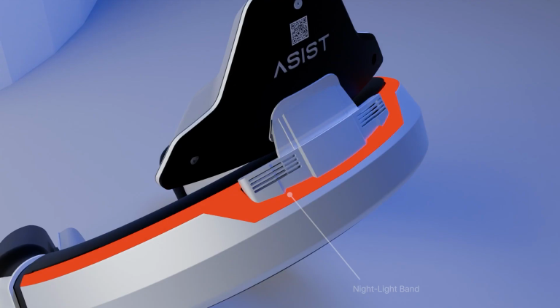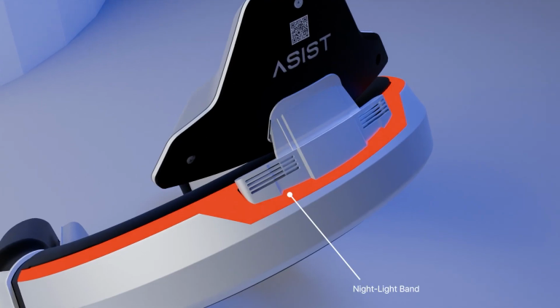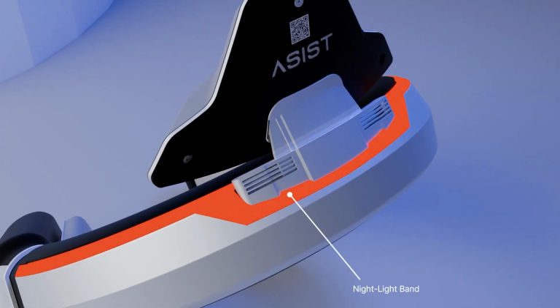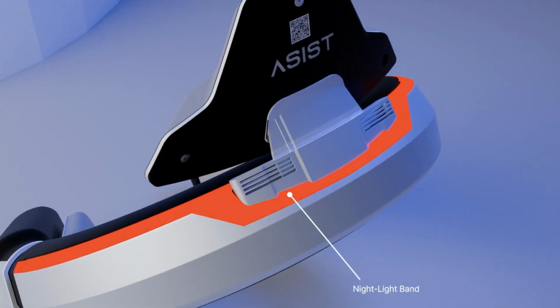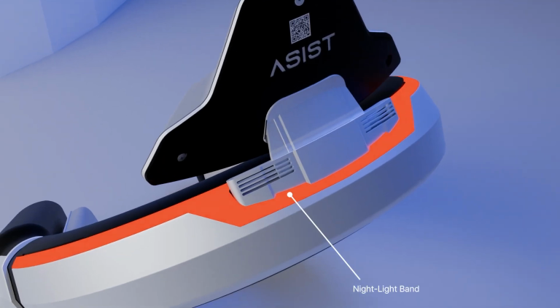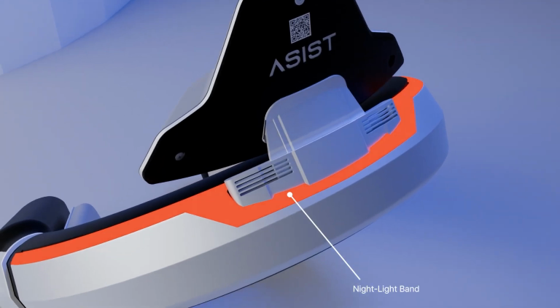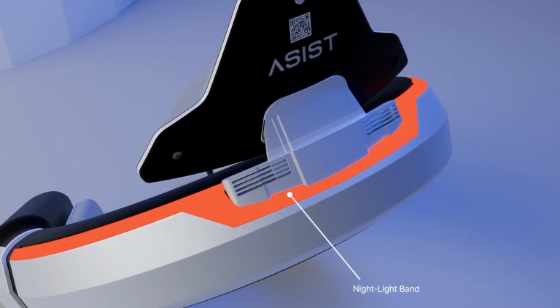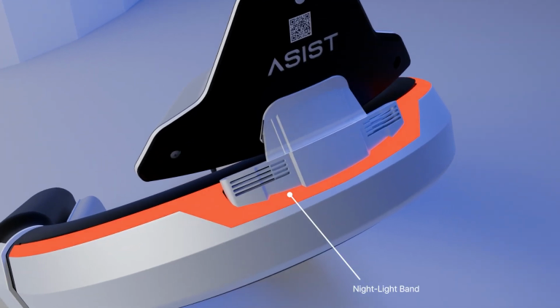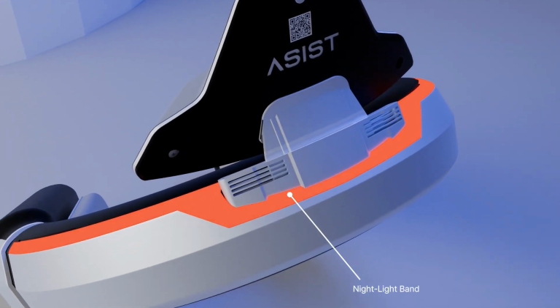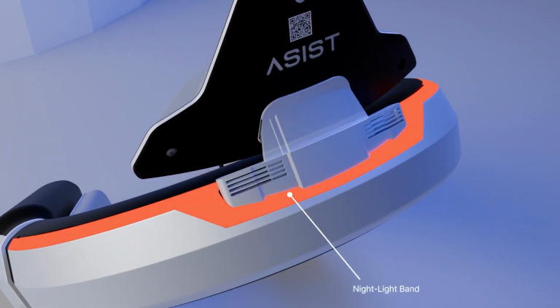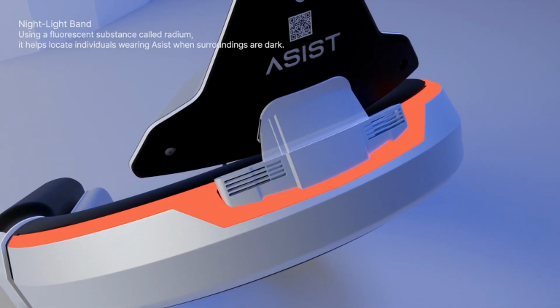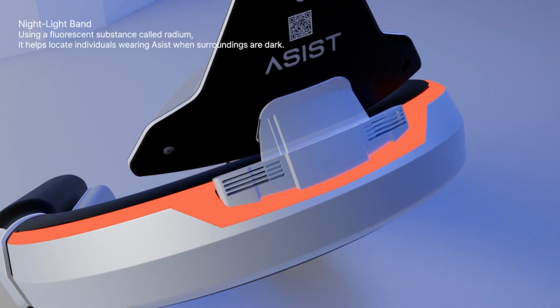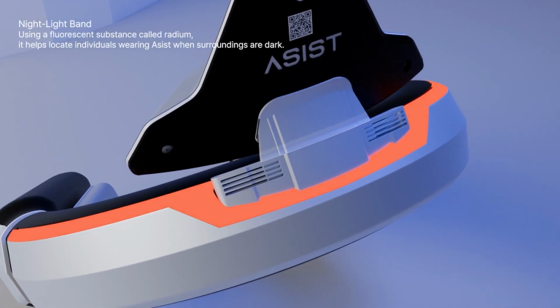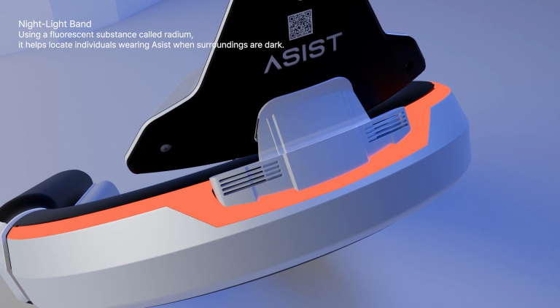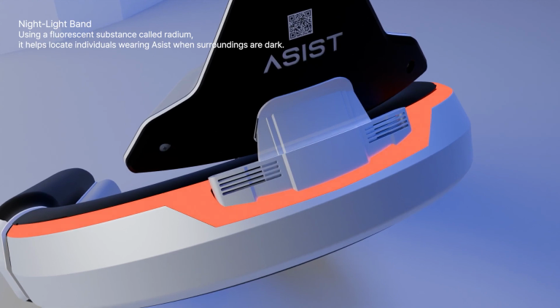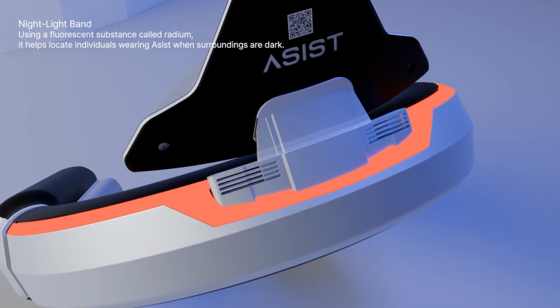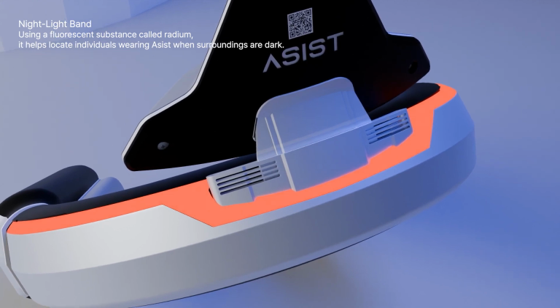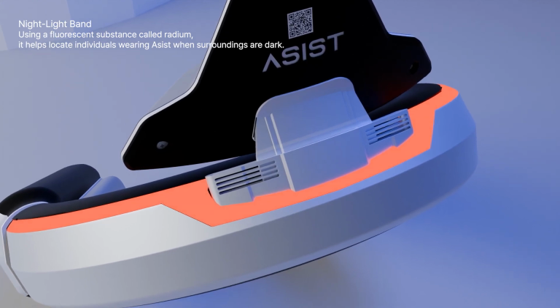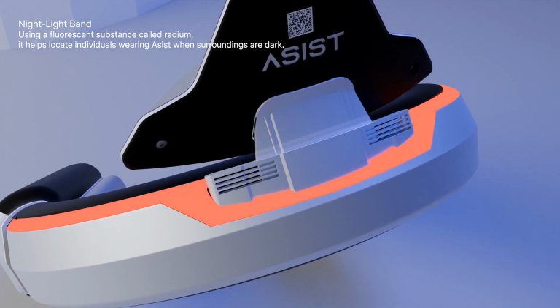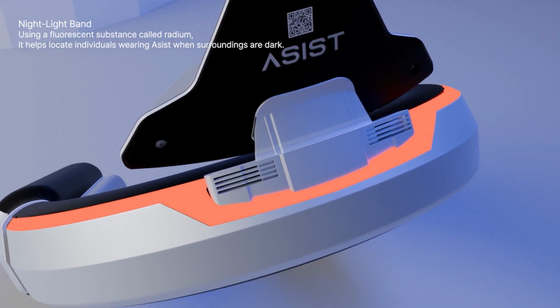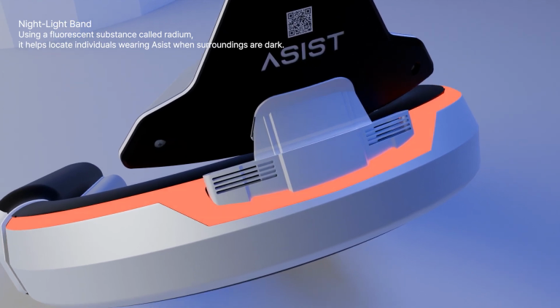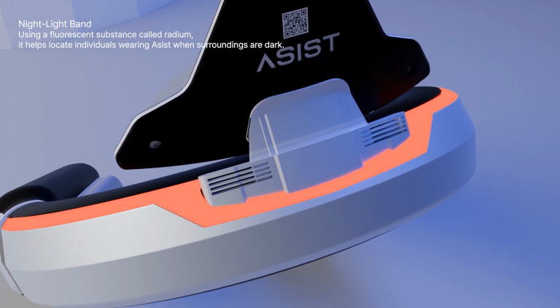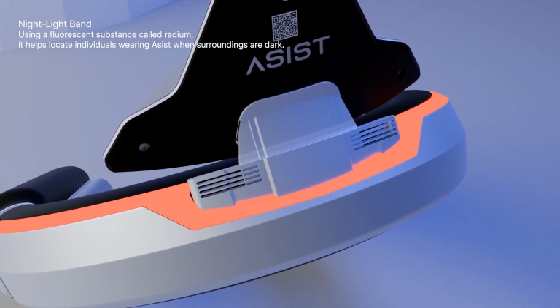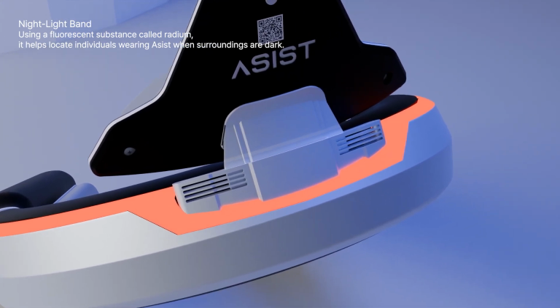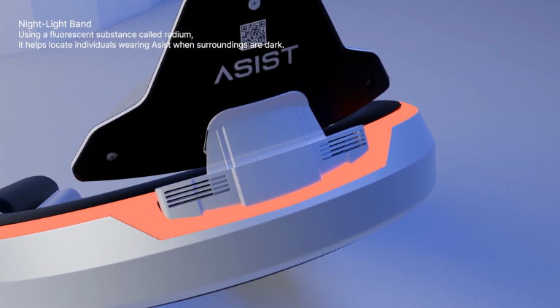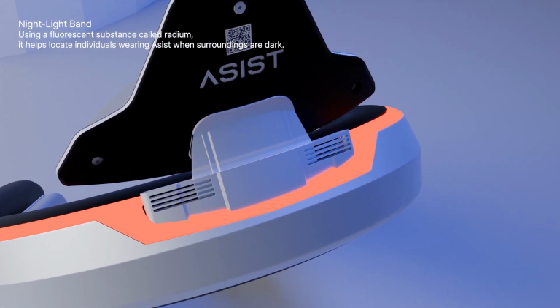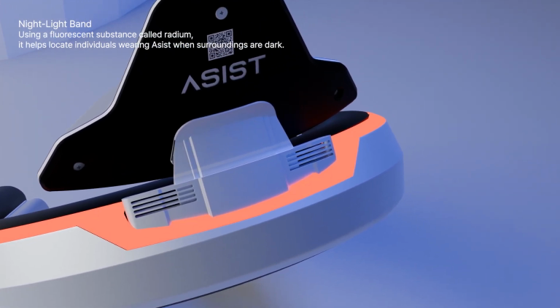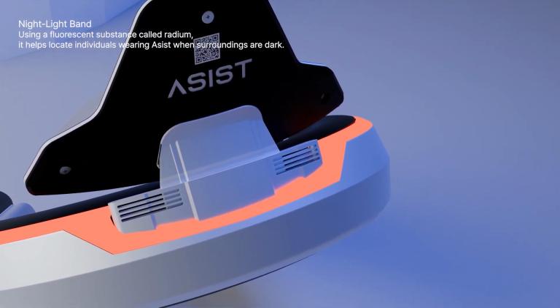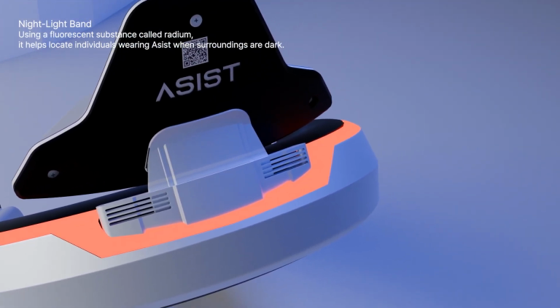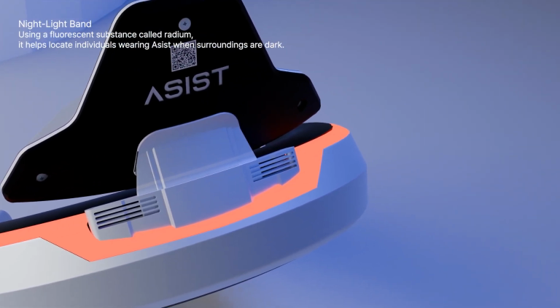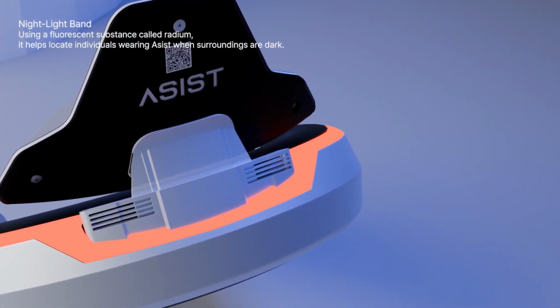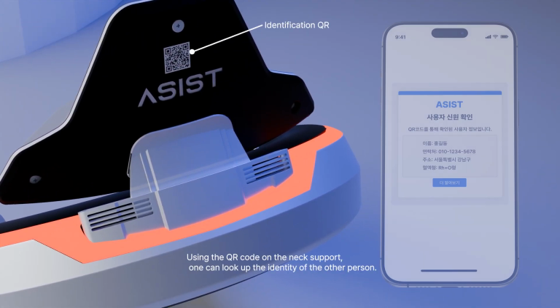Using a fluorescent substance called radium, it helps locate individuals wearing ASSIST when surroundings are dark.